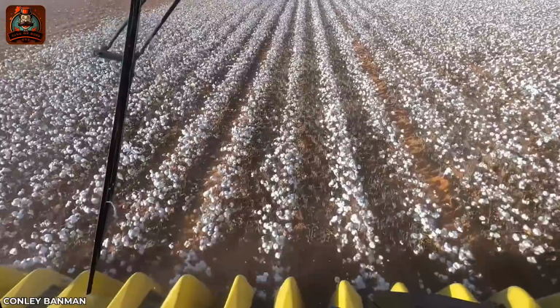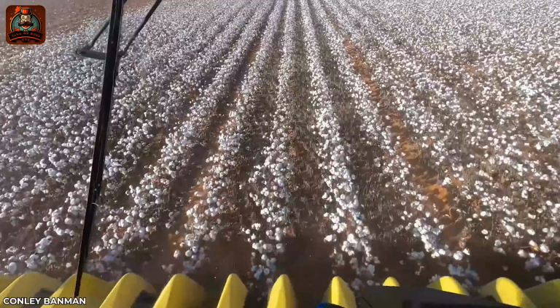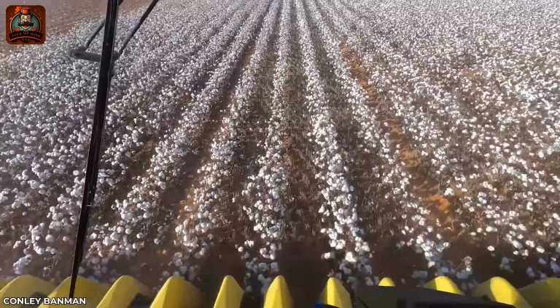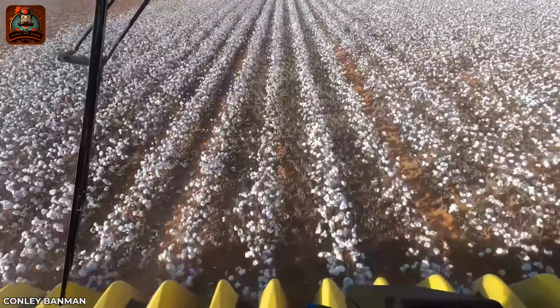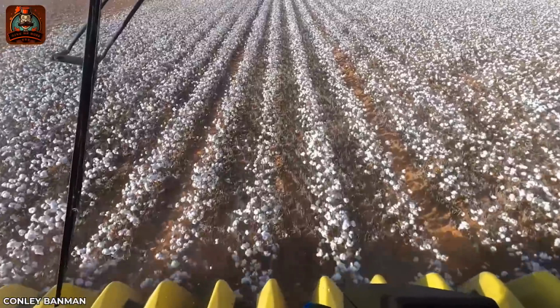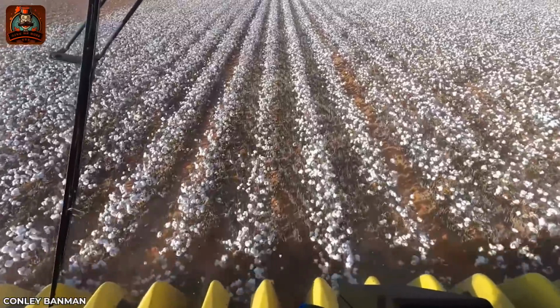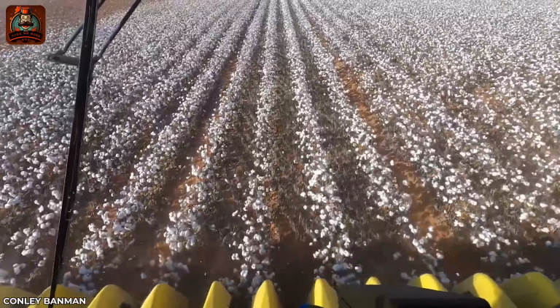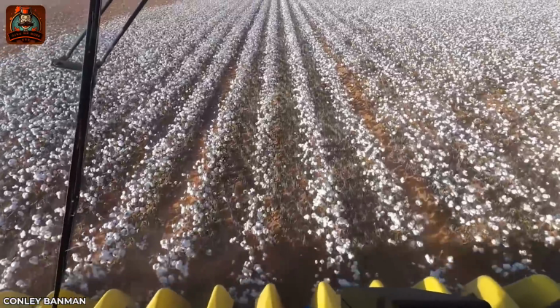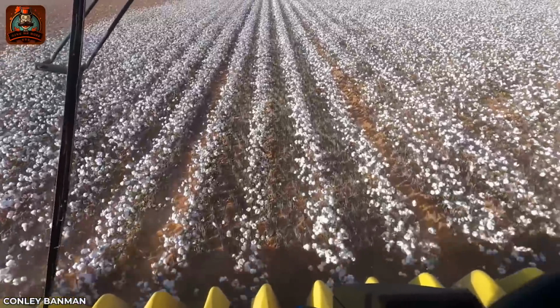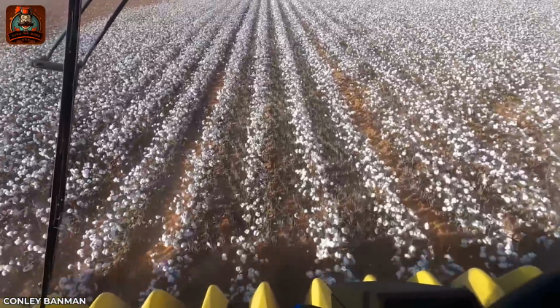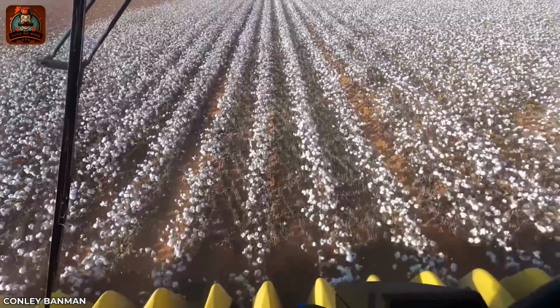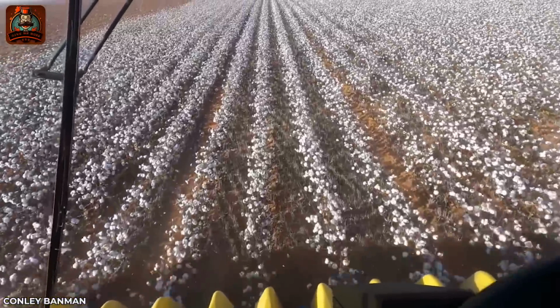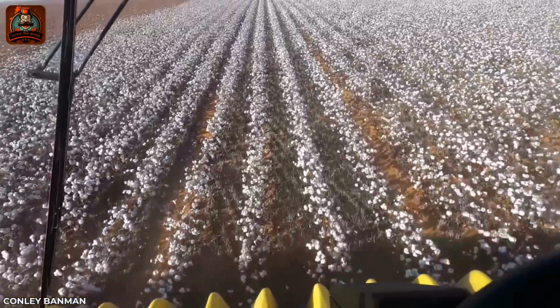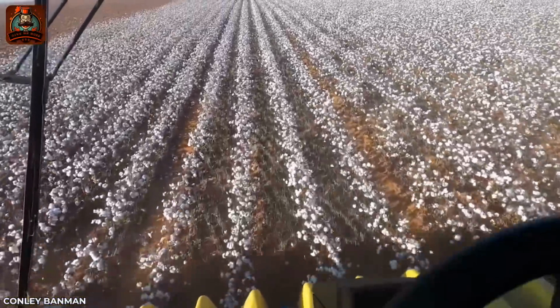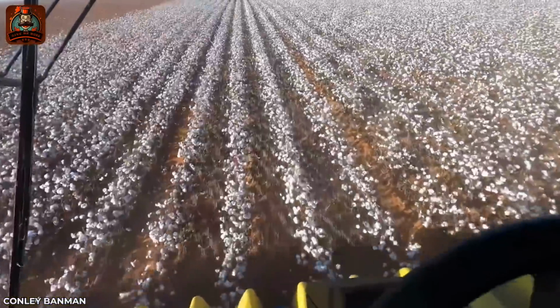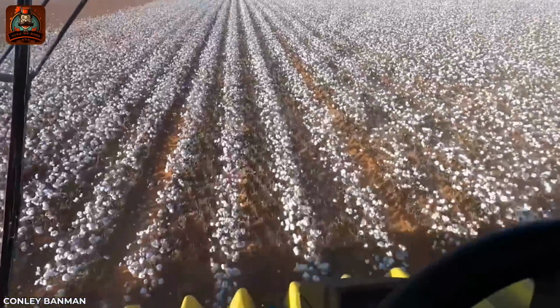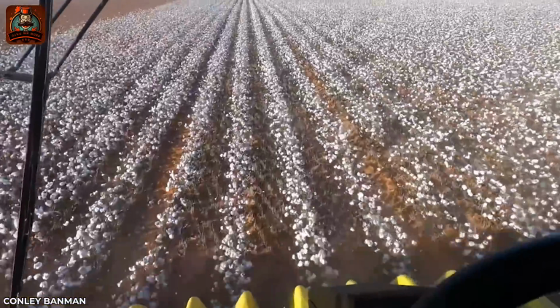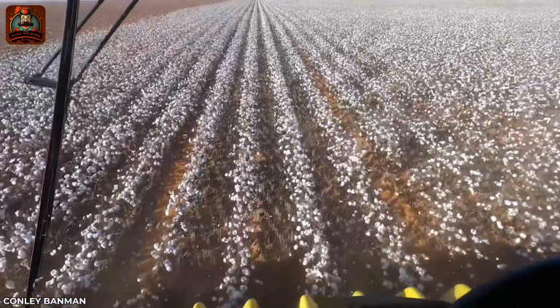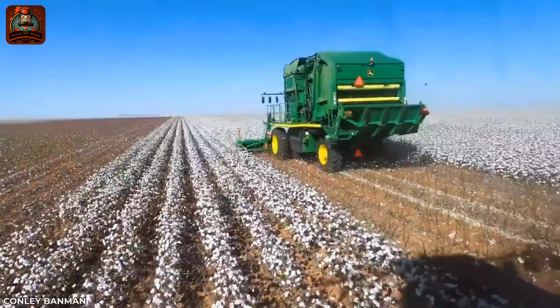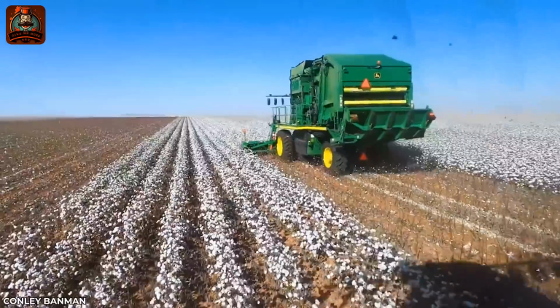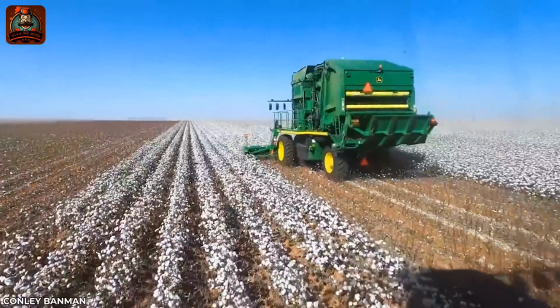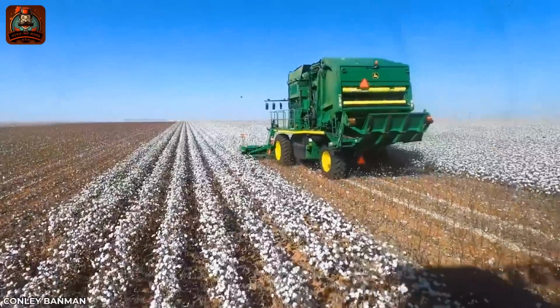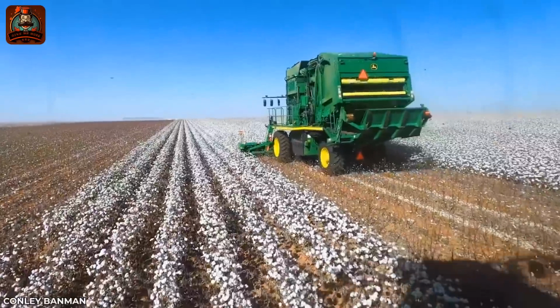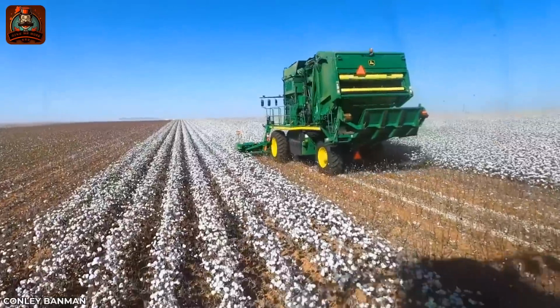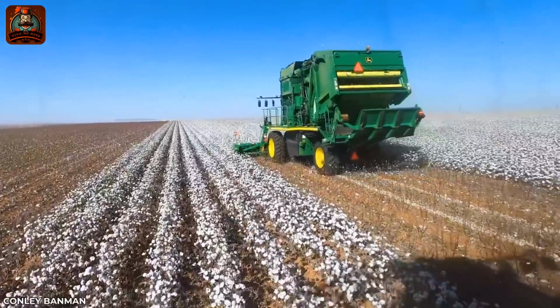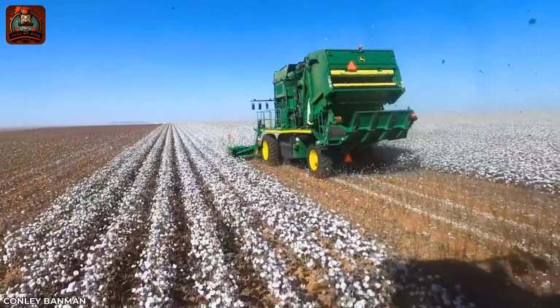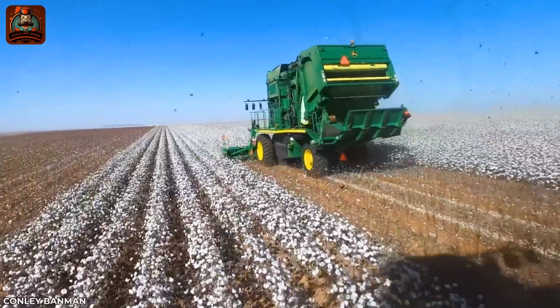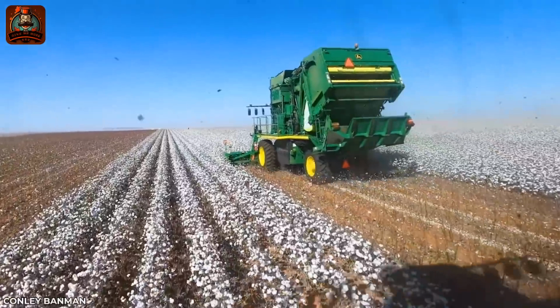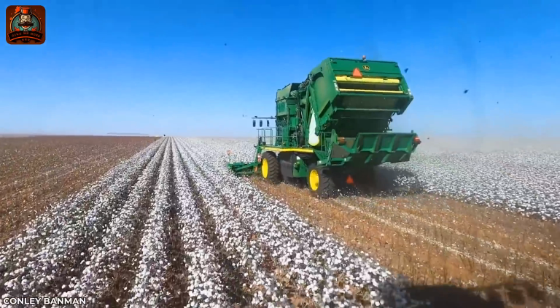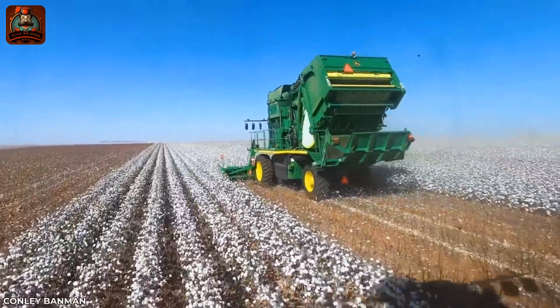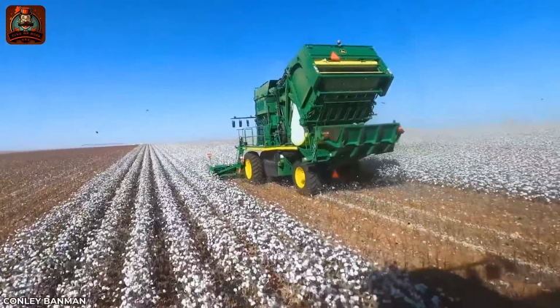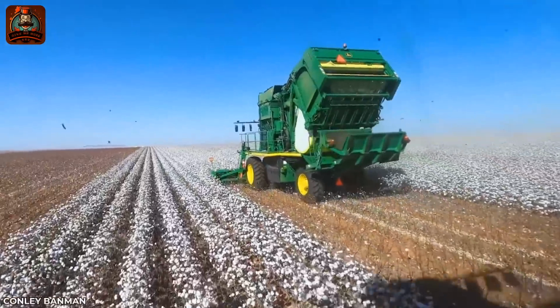This powerful Colossus machine collects and immediately packages the neatest cotton.